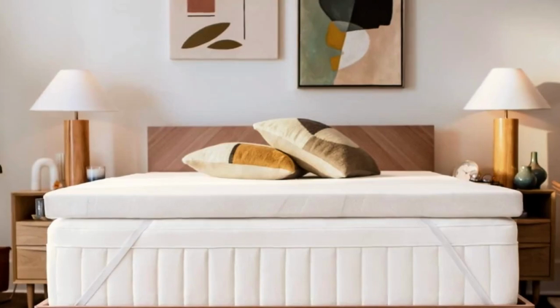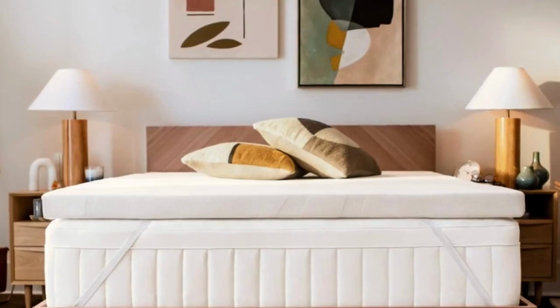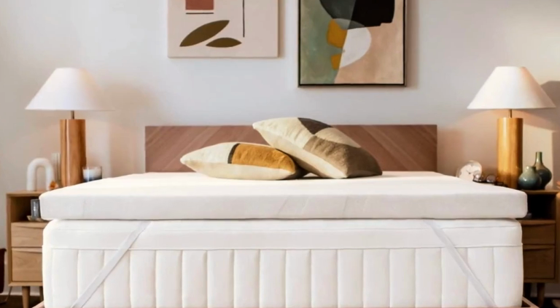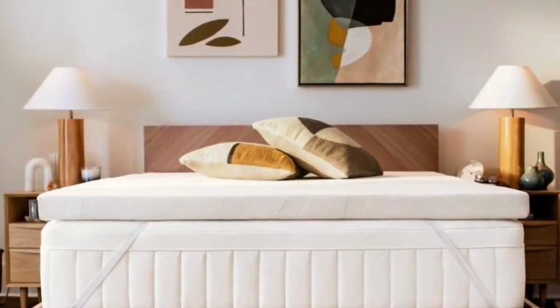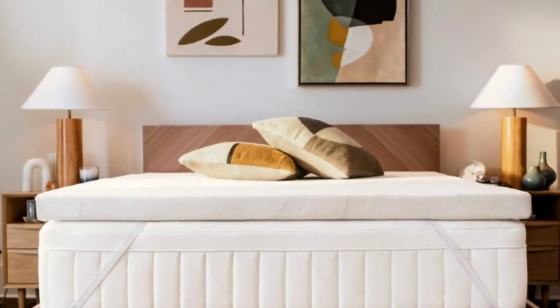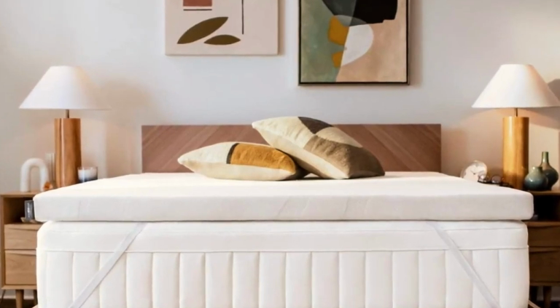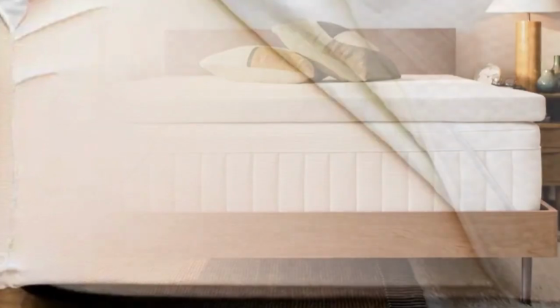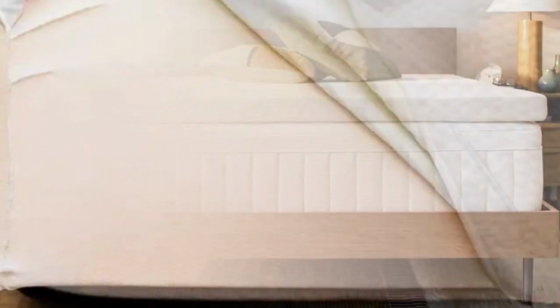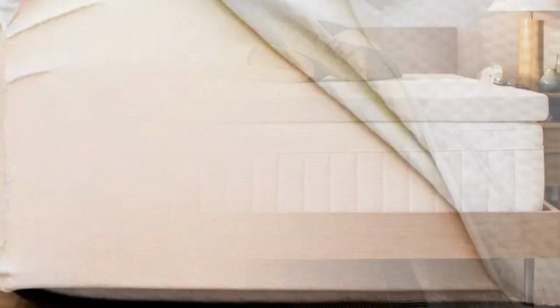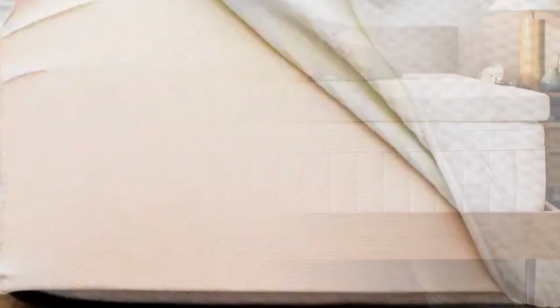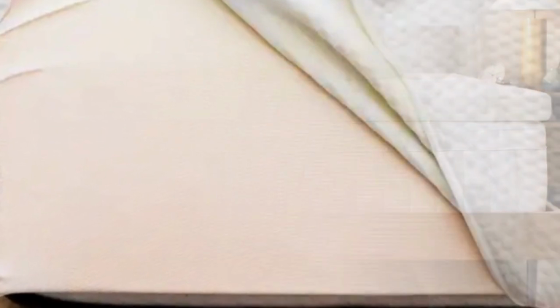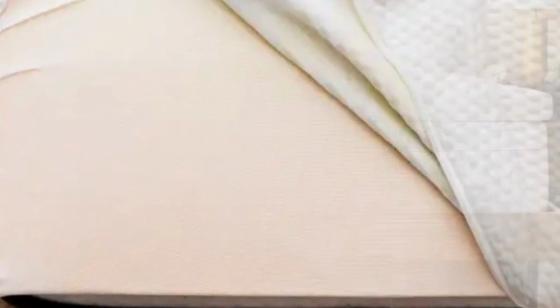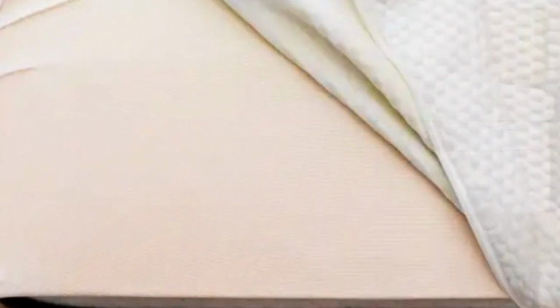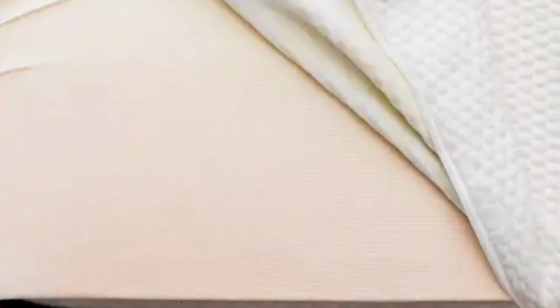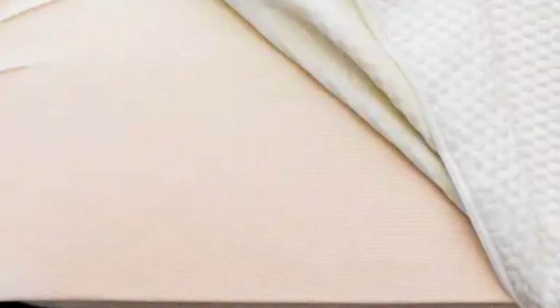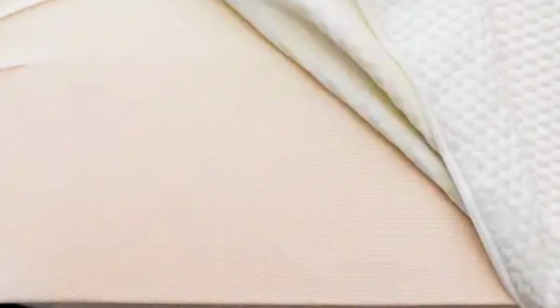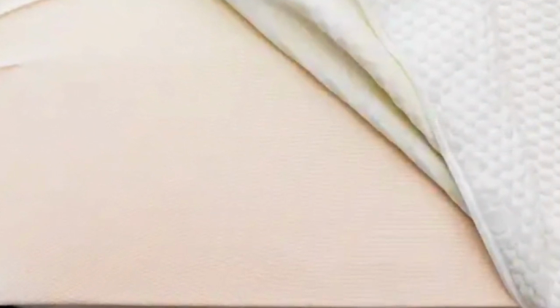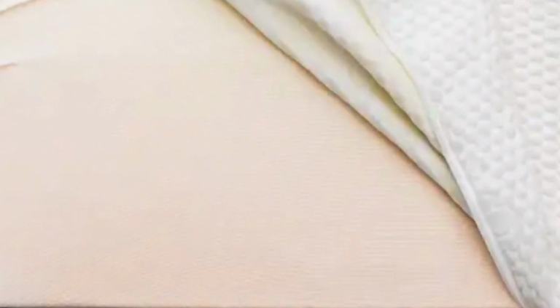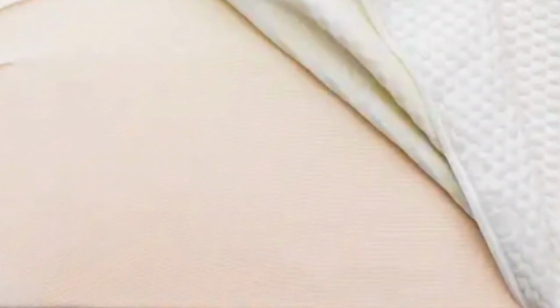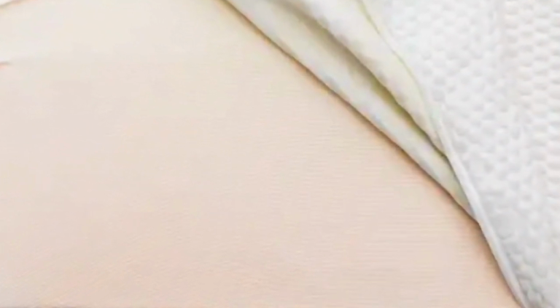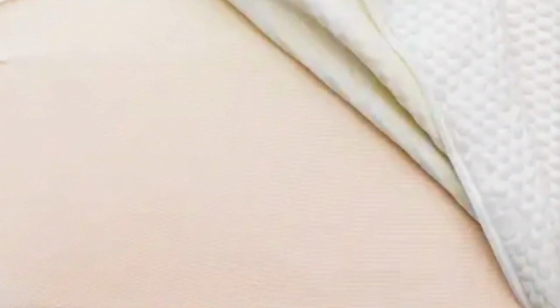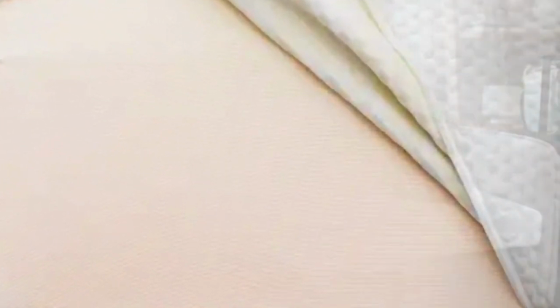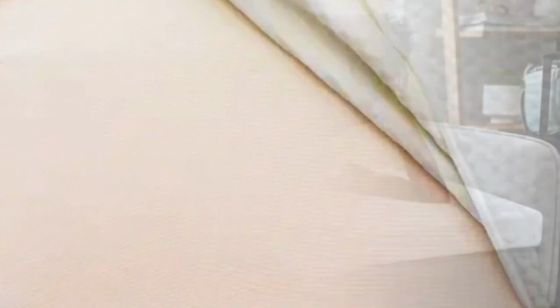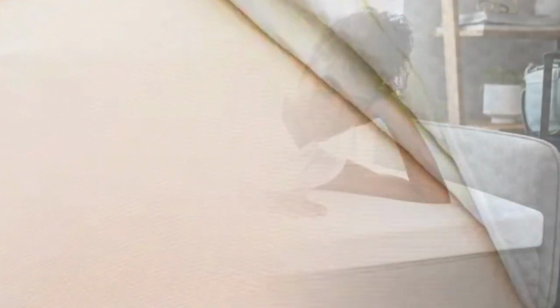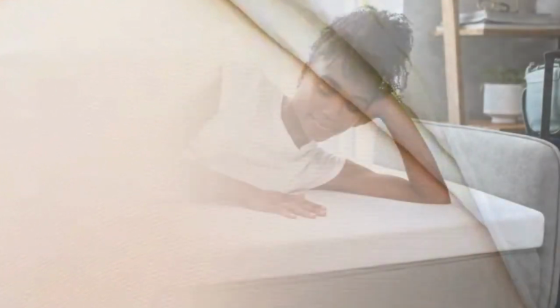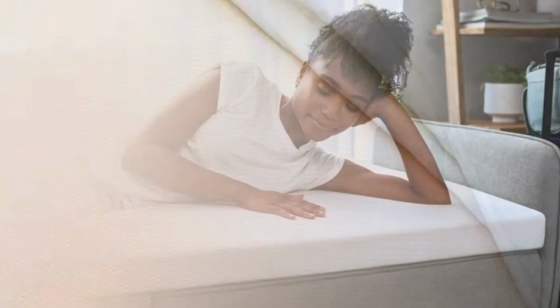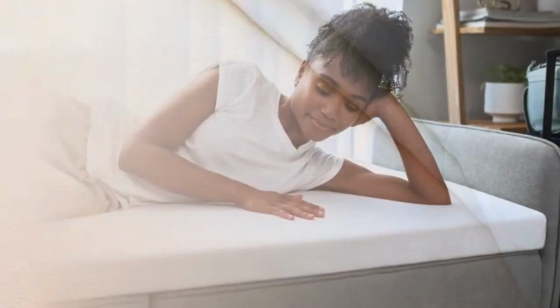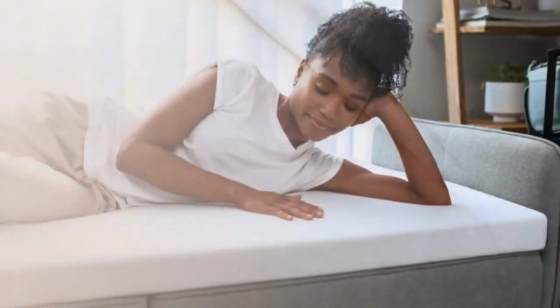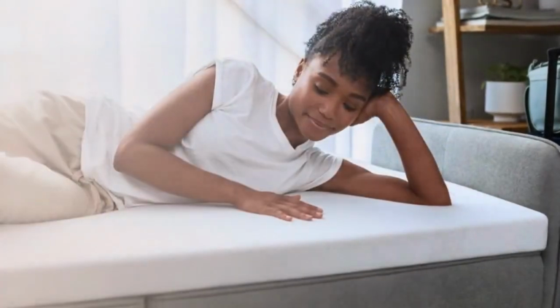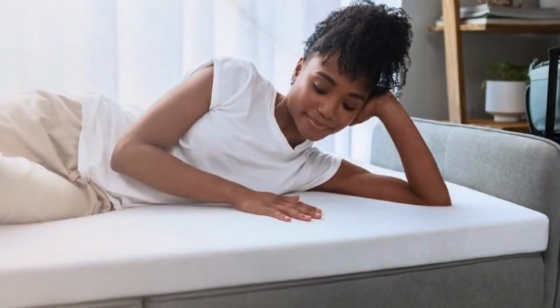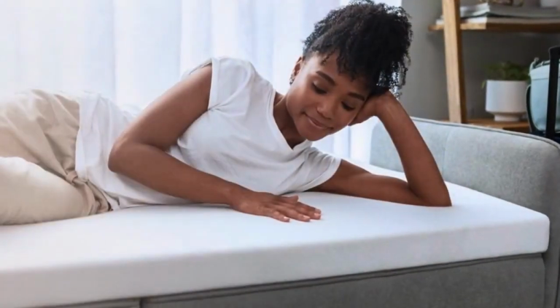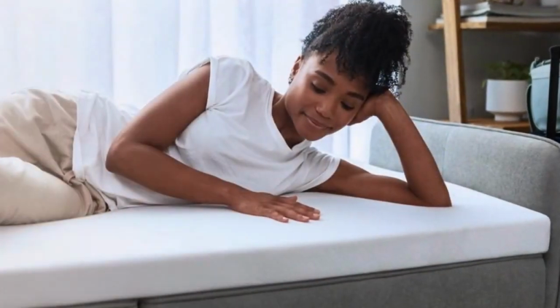Hey guys, in this video today I'm breaking down the top 5 best memory foam mattresses under $400. Let's start.